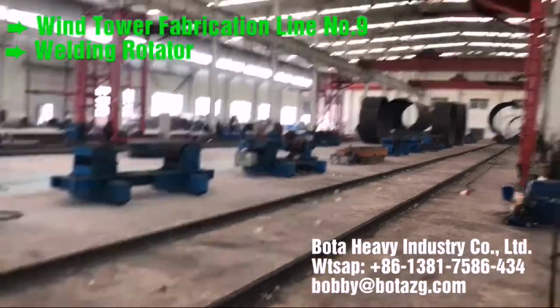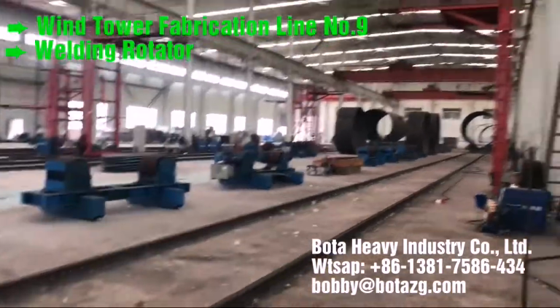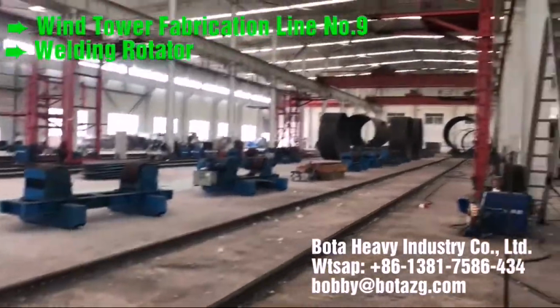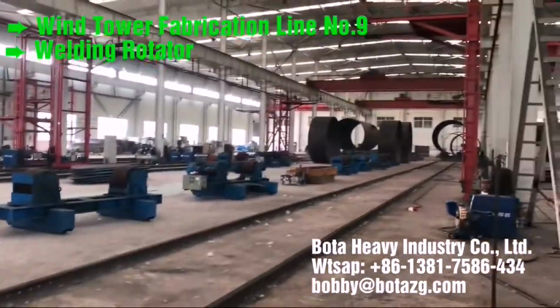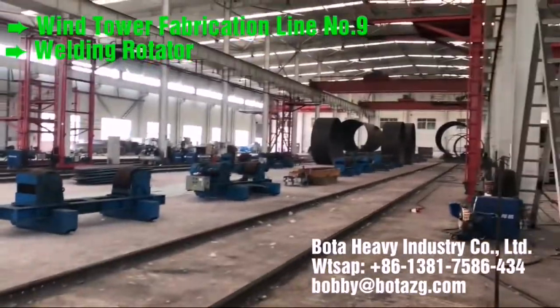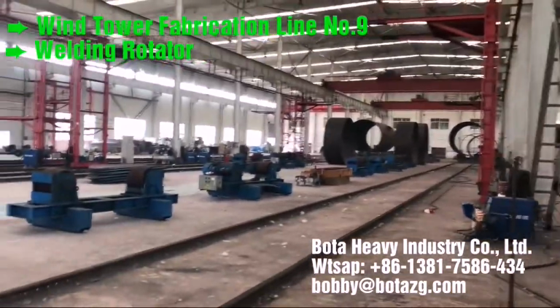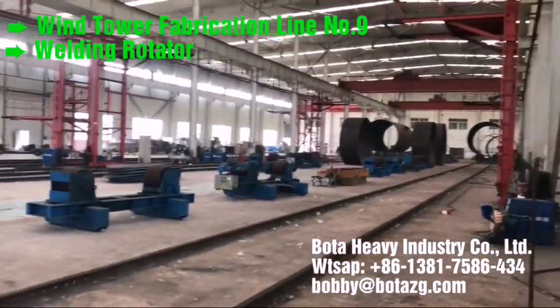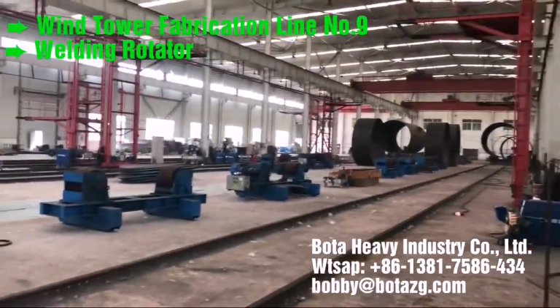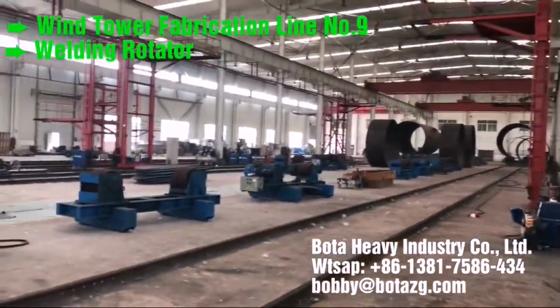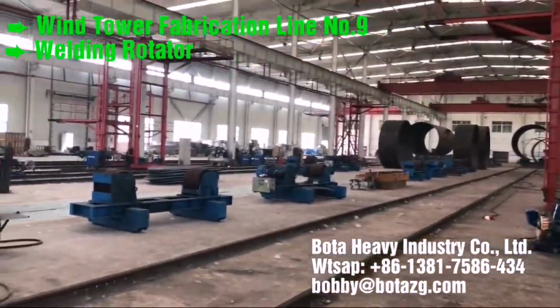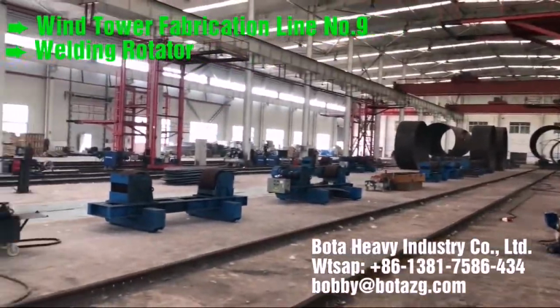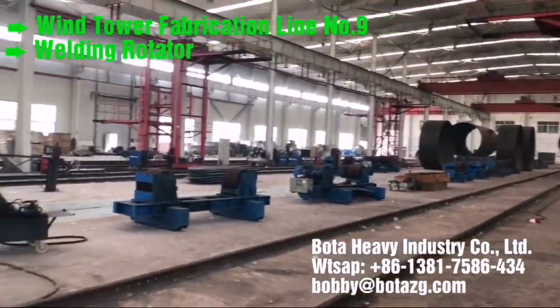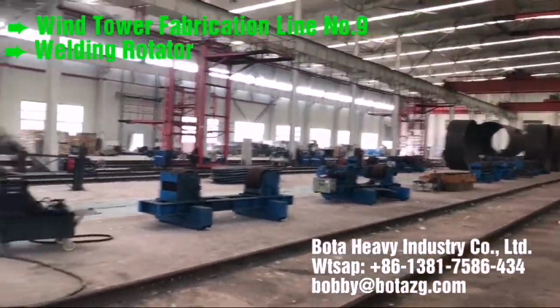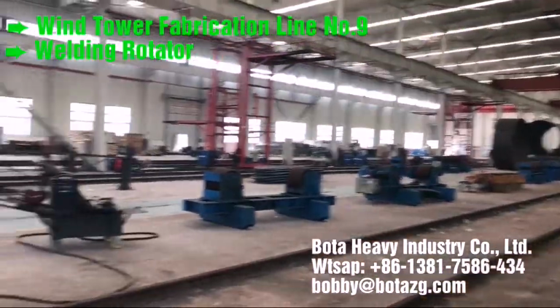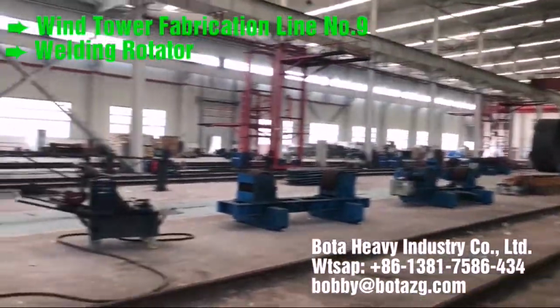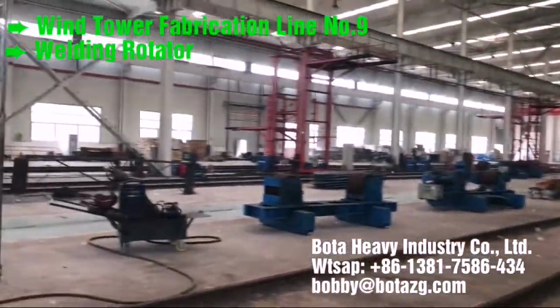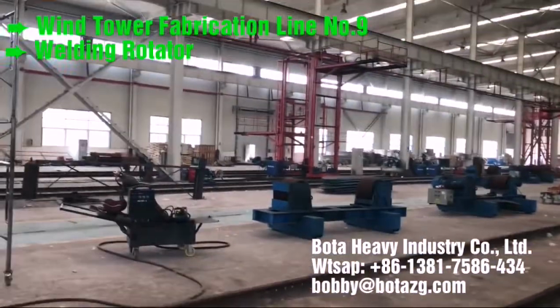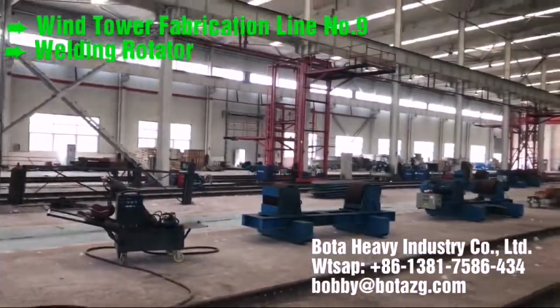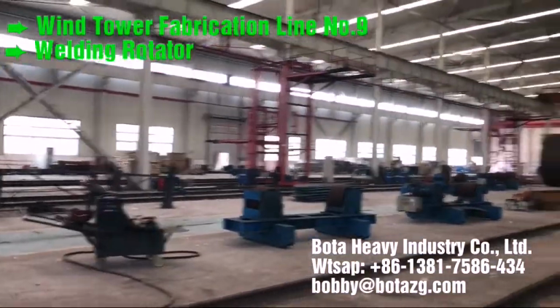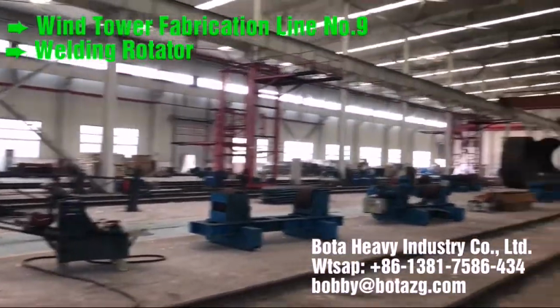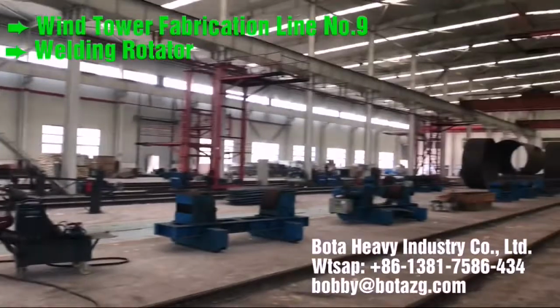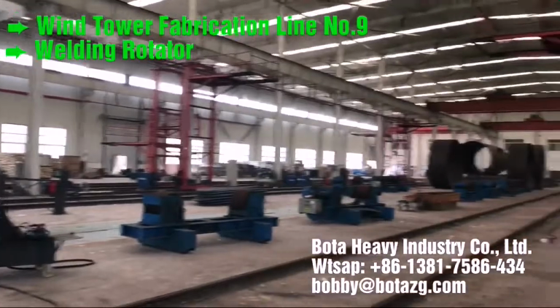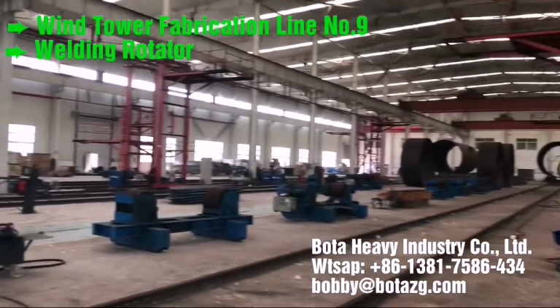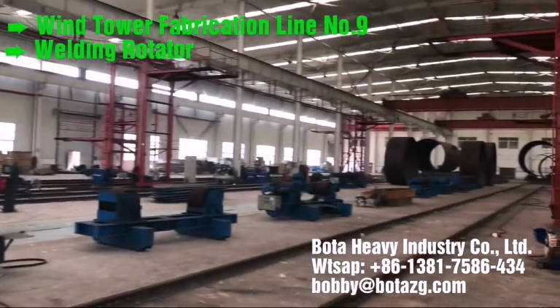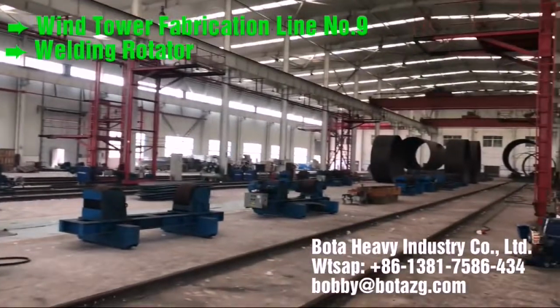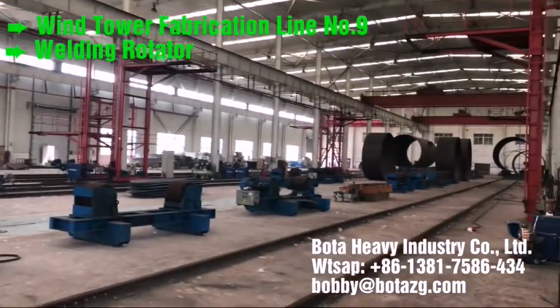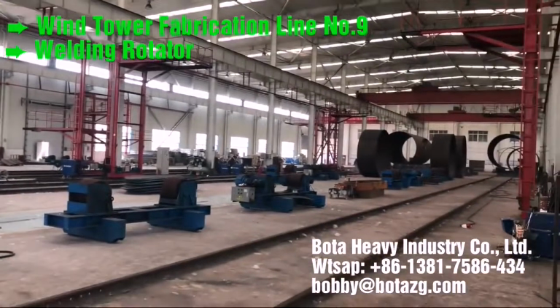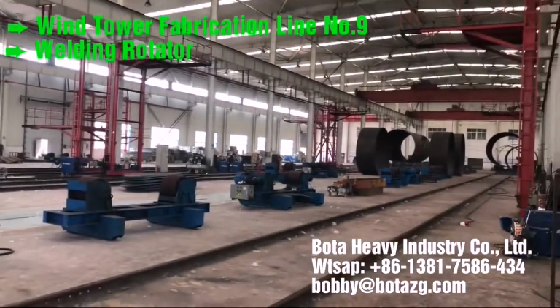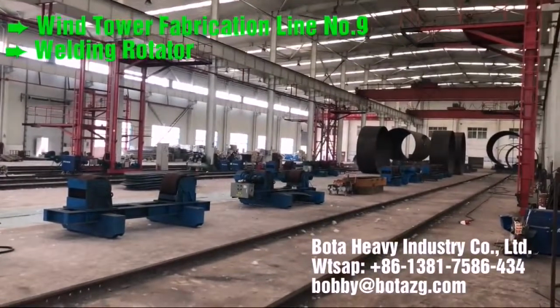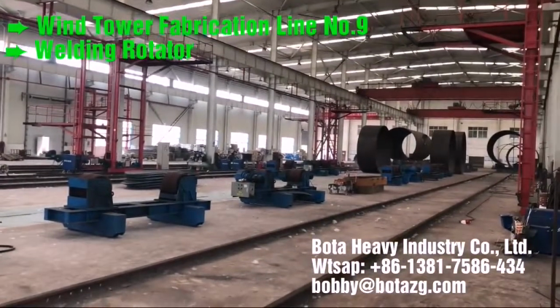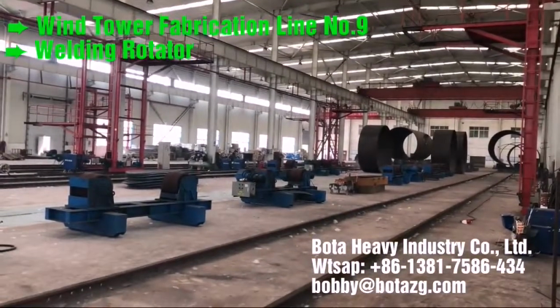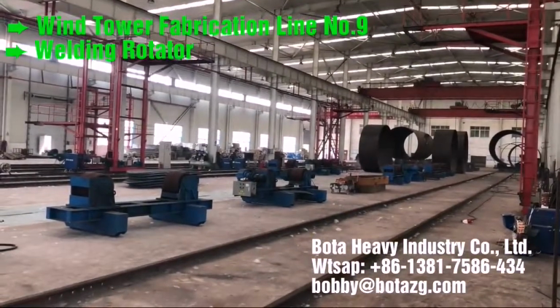Painting and blasting. For painting and blasting, BOTA offers a range of special material handling equipment.